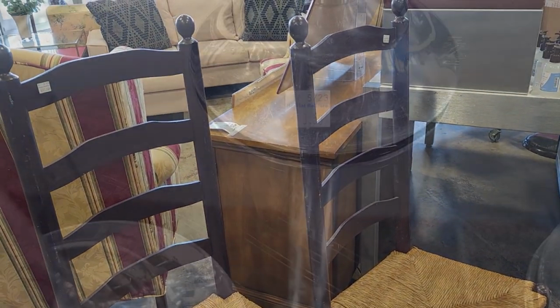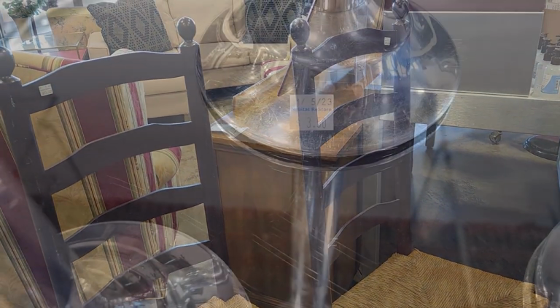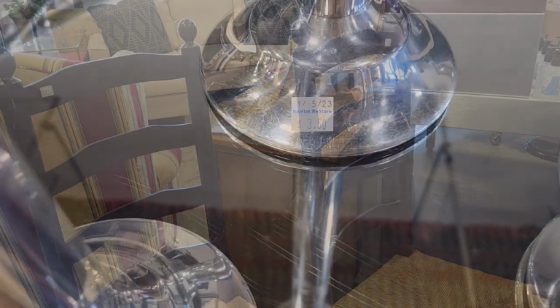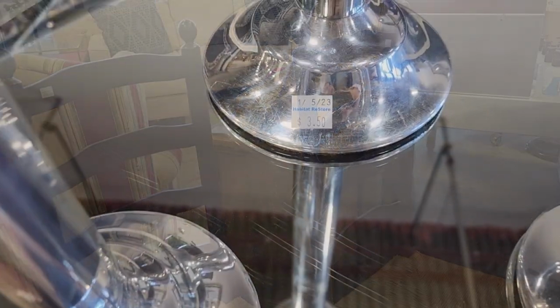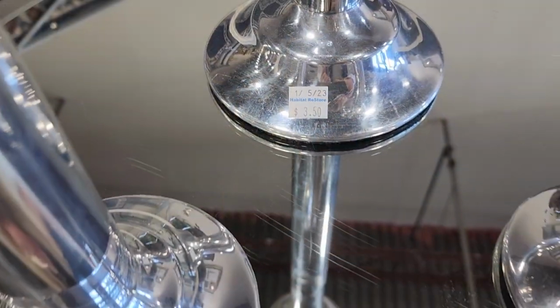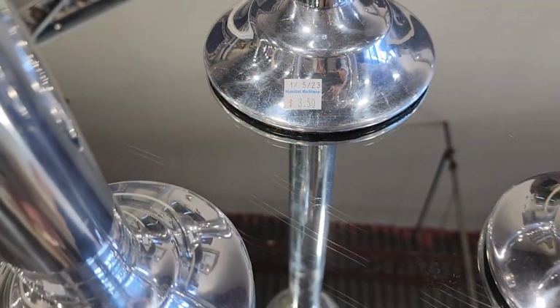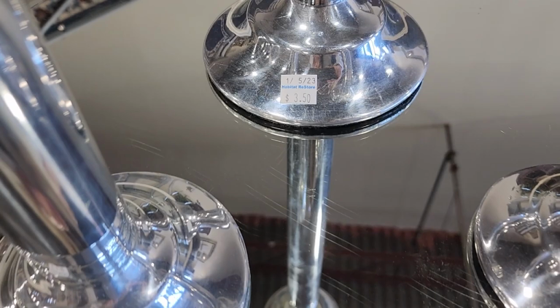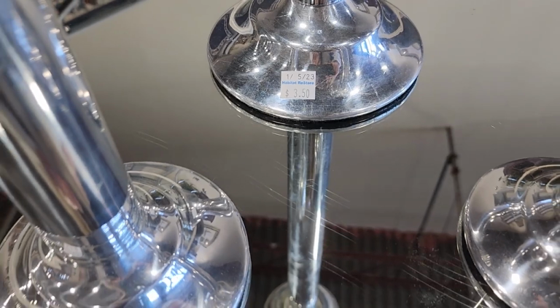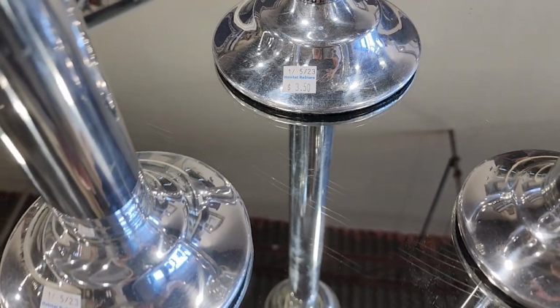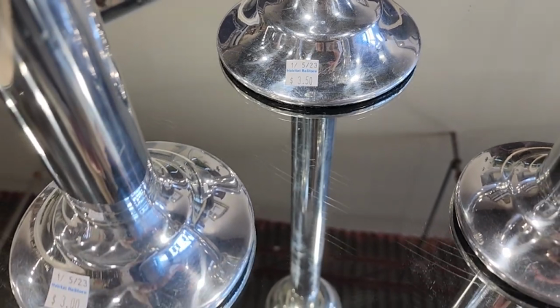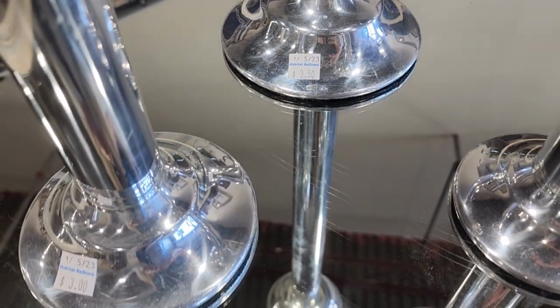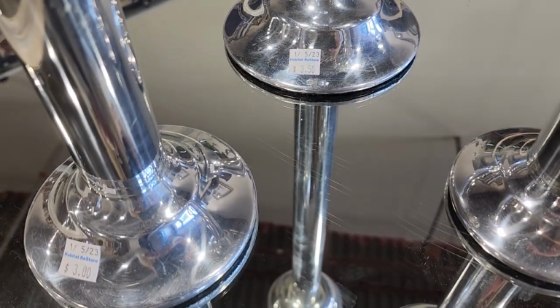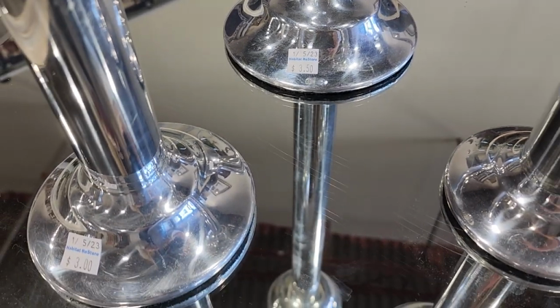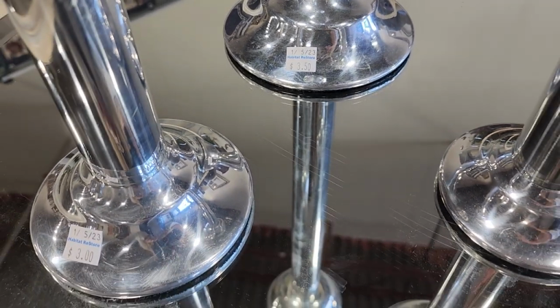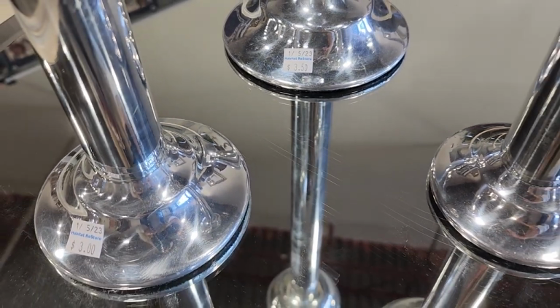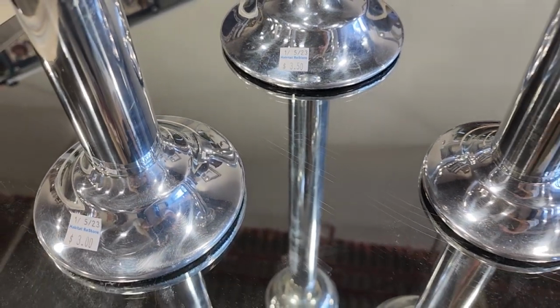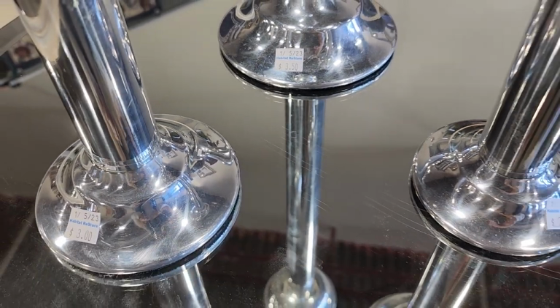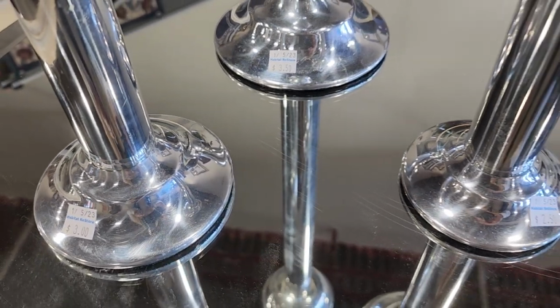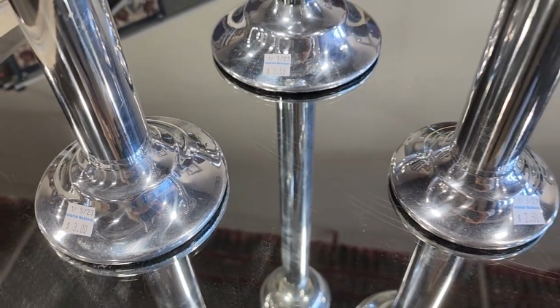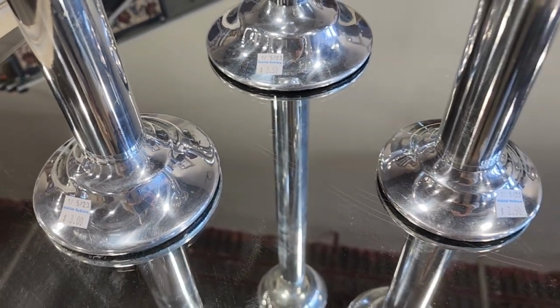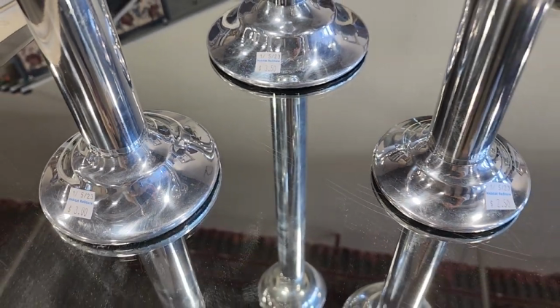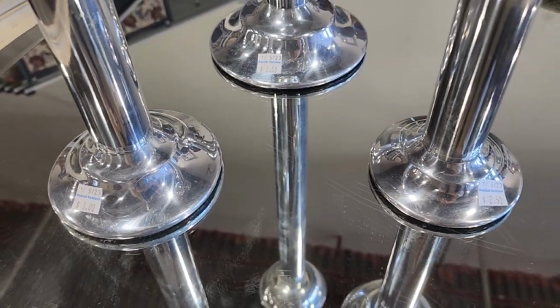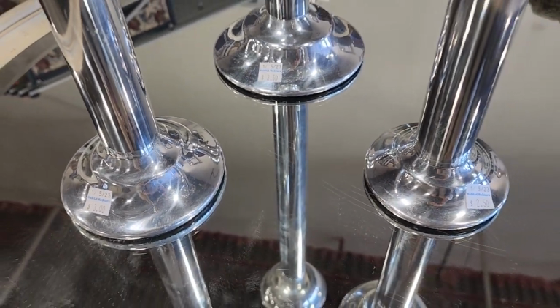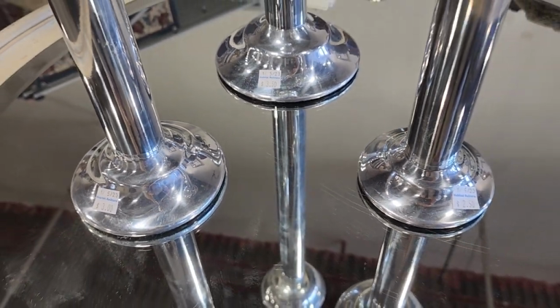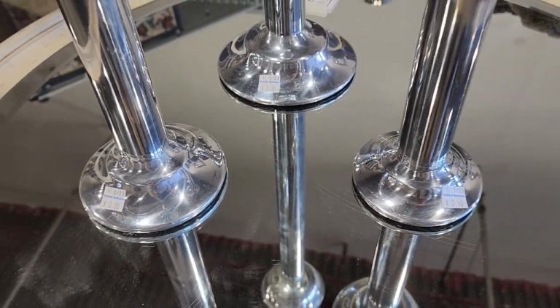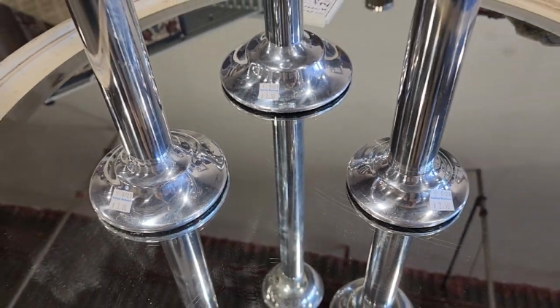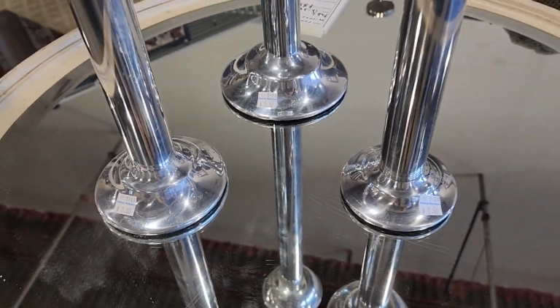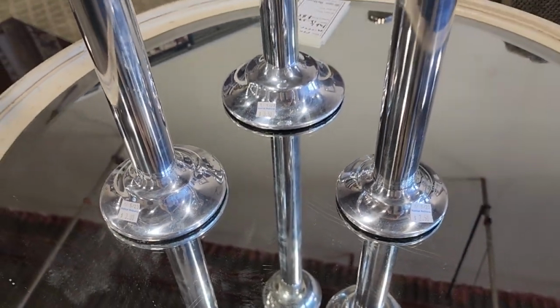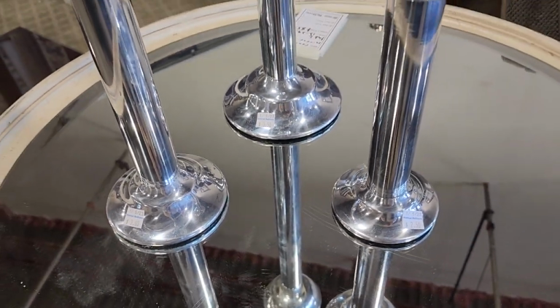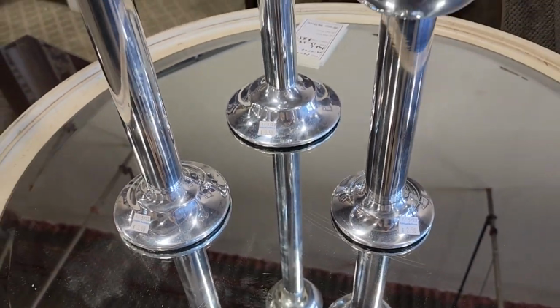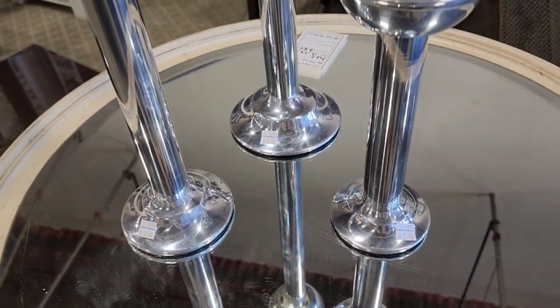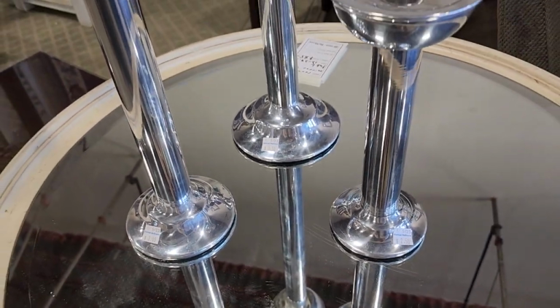Look at these candle sconces — check your ReStore for home decor. These were like $3.50, three dollars, $2.50.